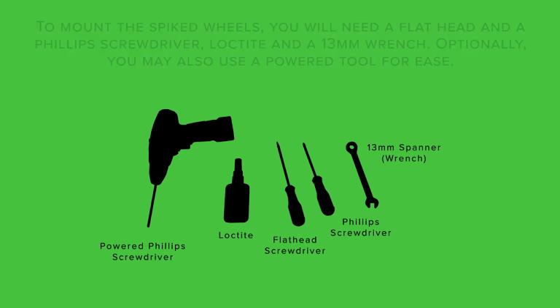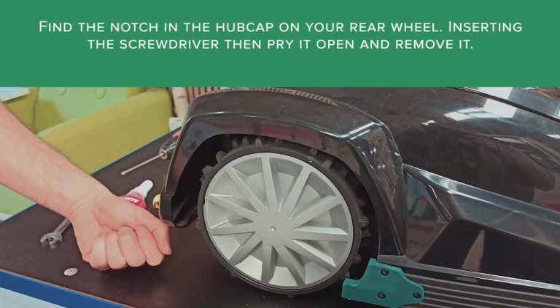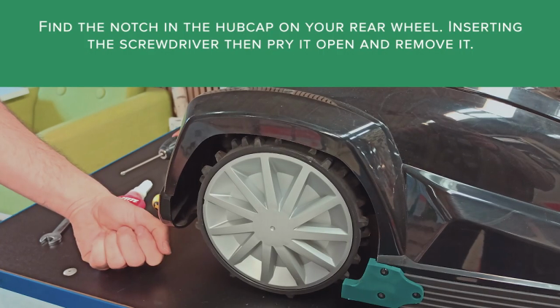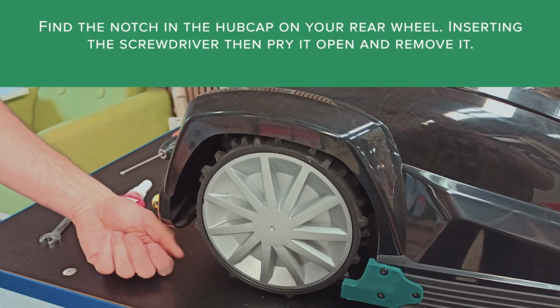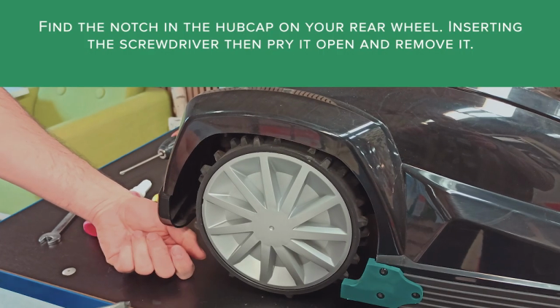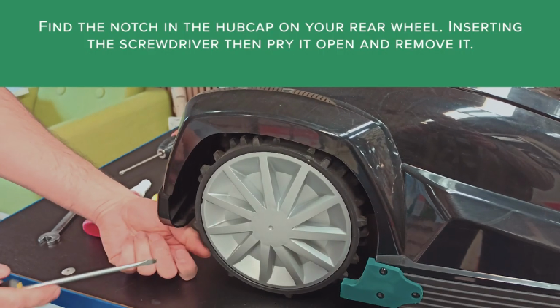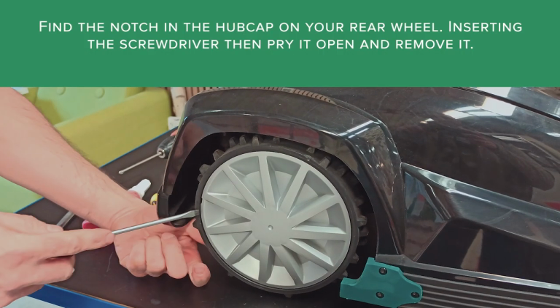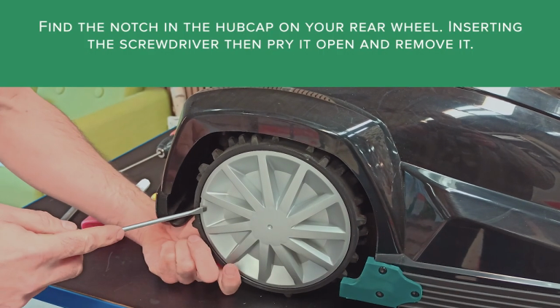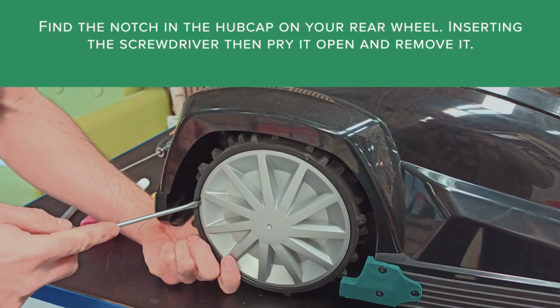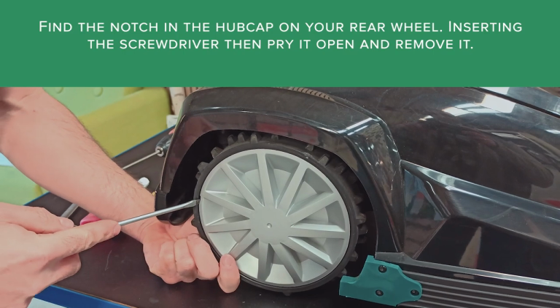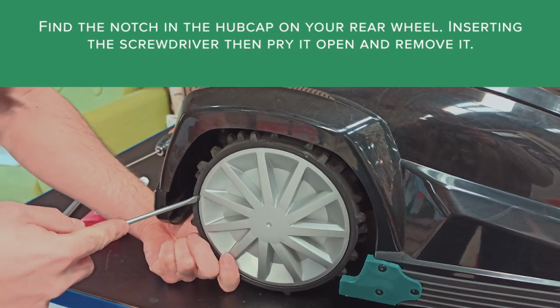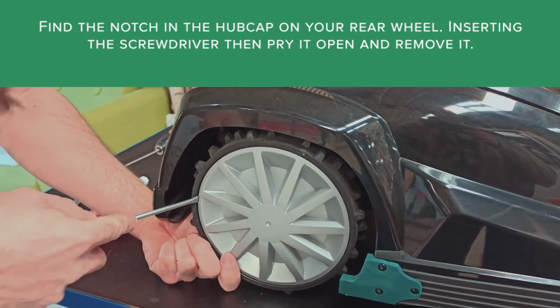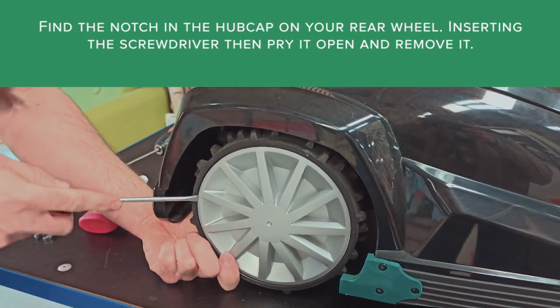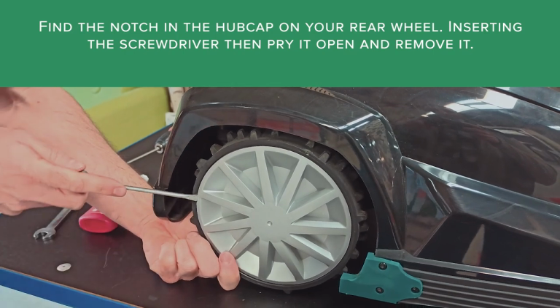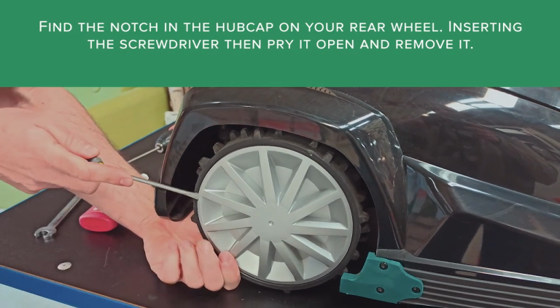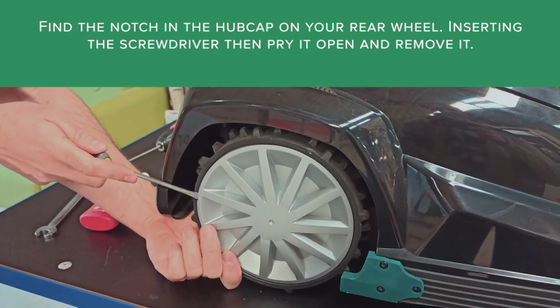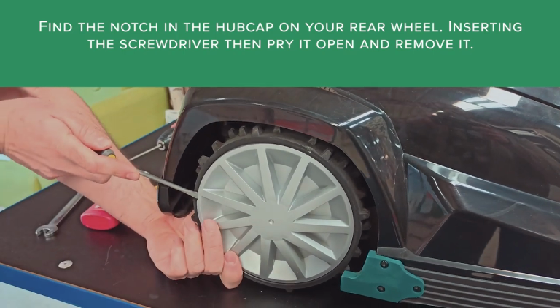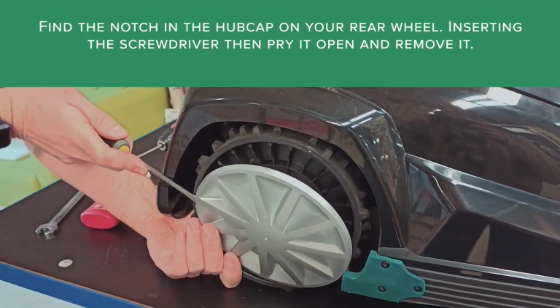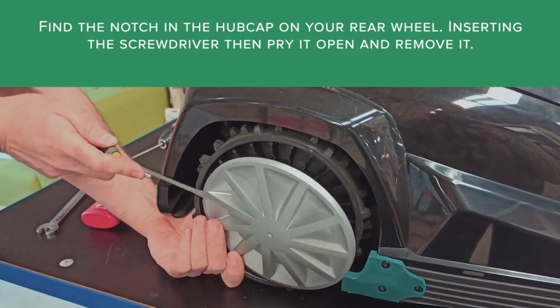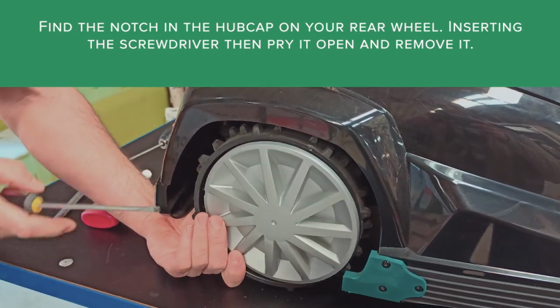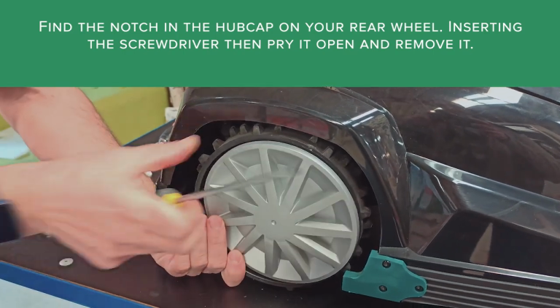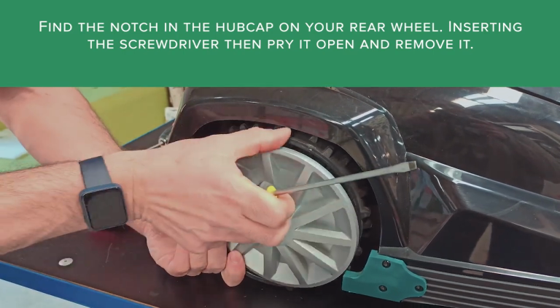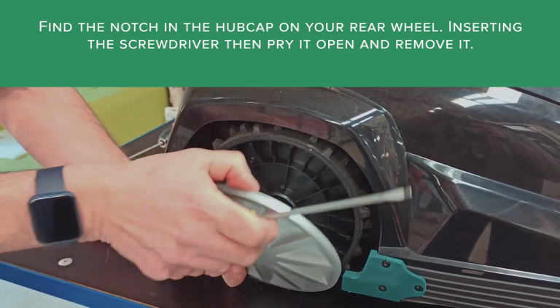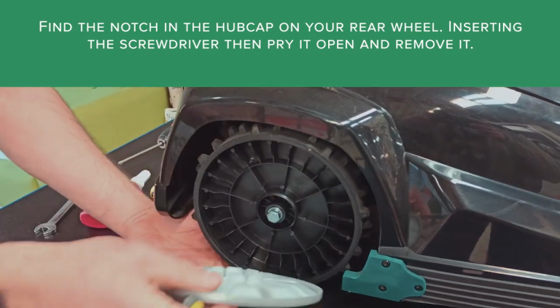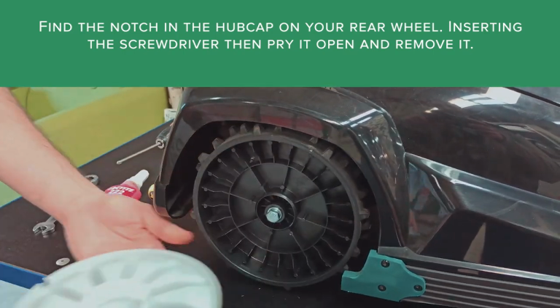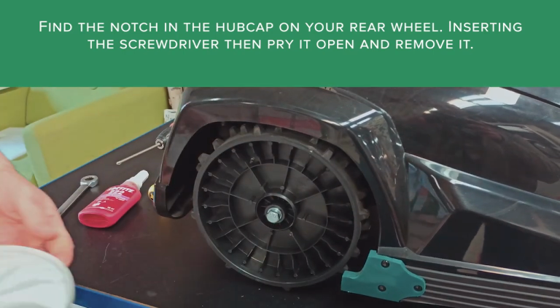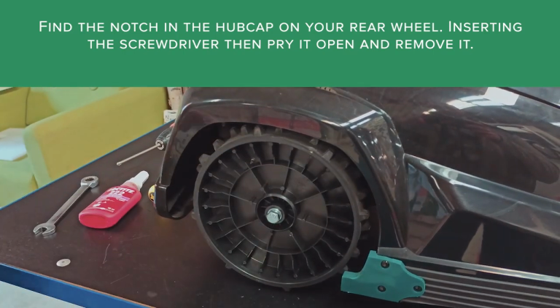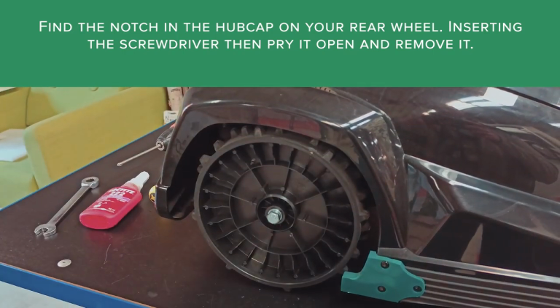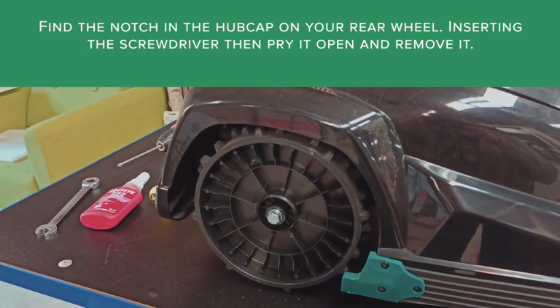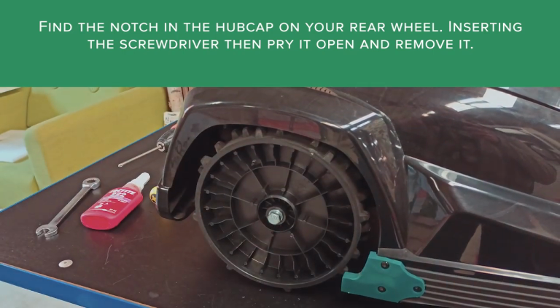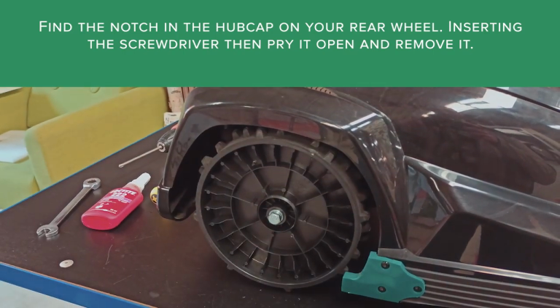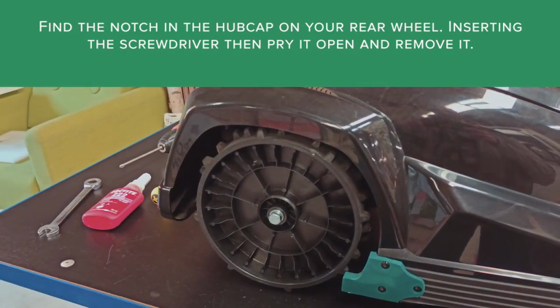Find the notch in the hubcap on your rear wheel. Inserting the screwdriver, then pry it open and remove it.